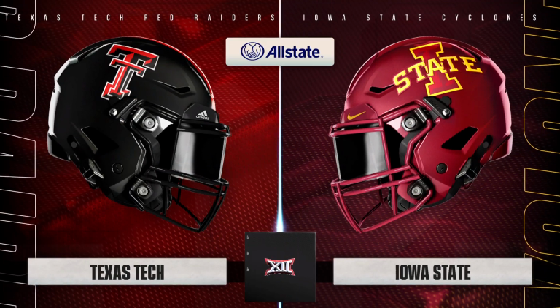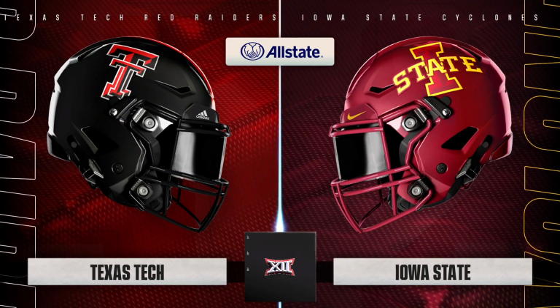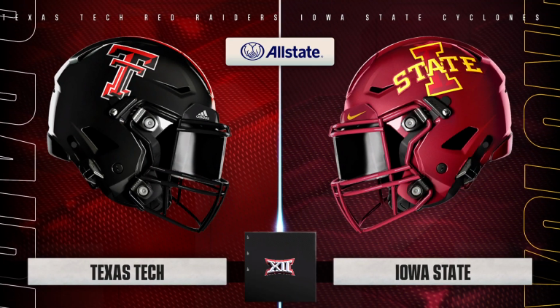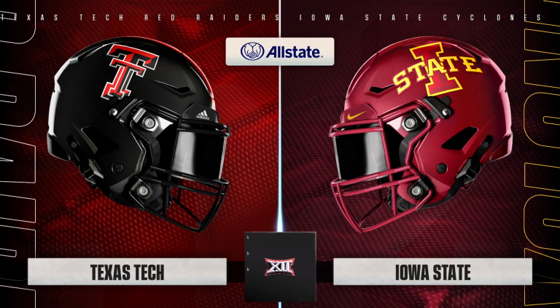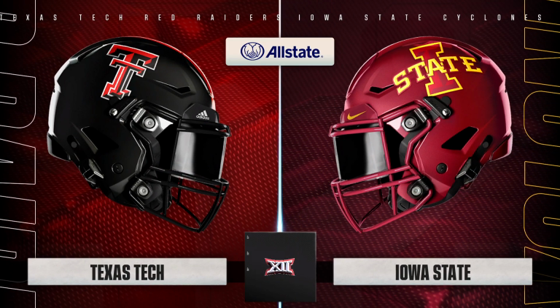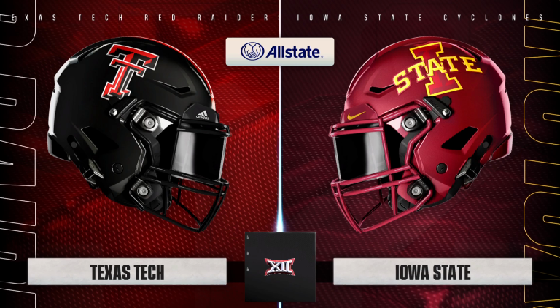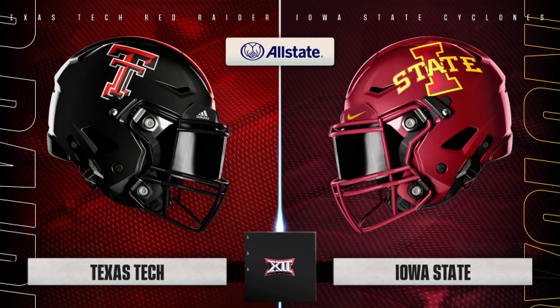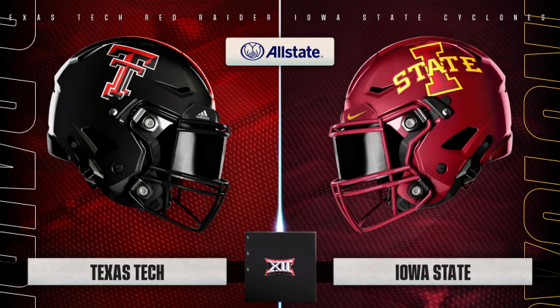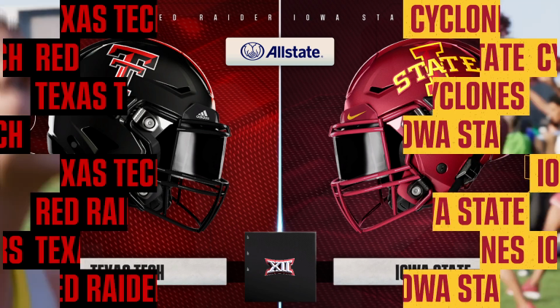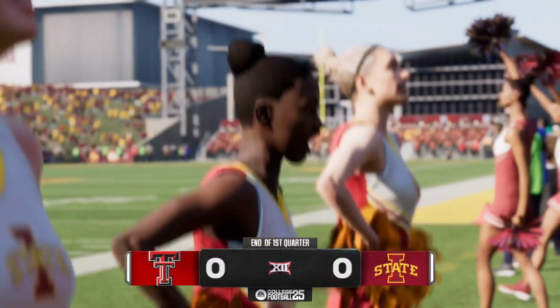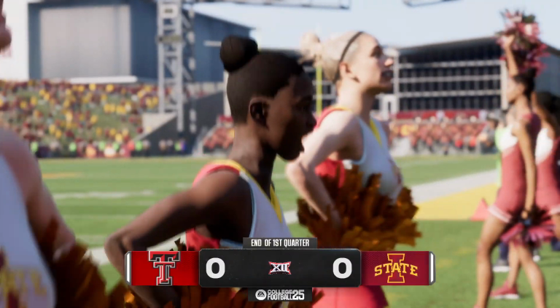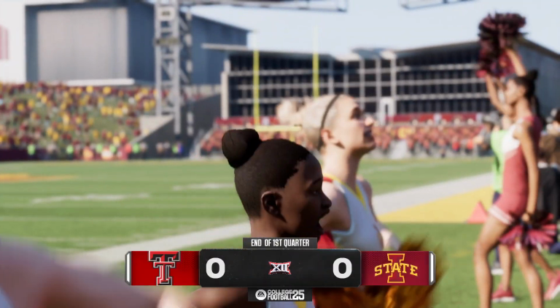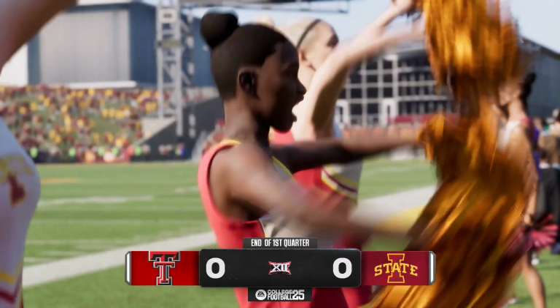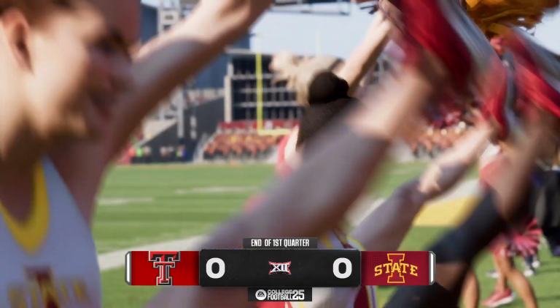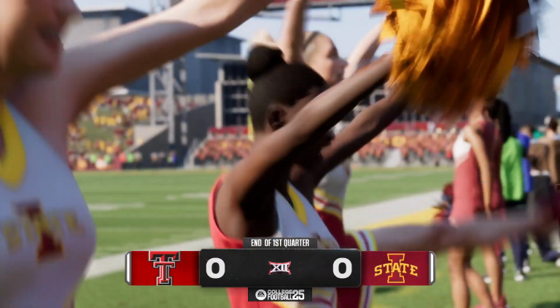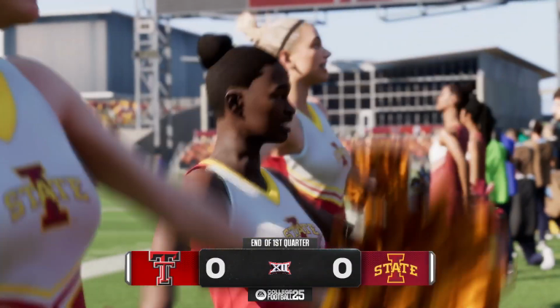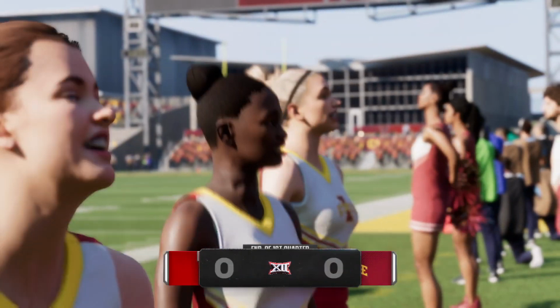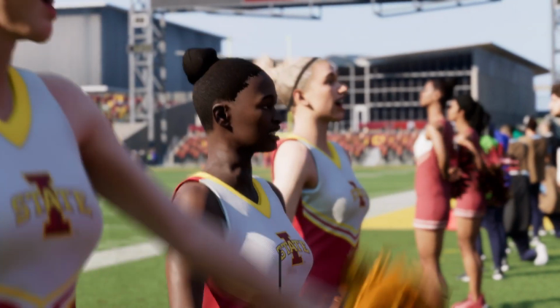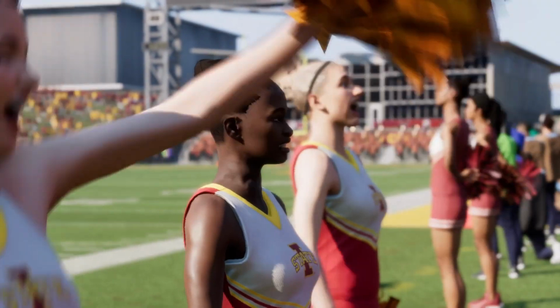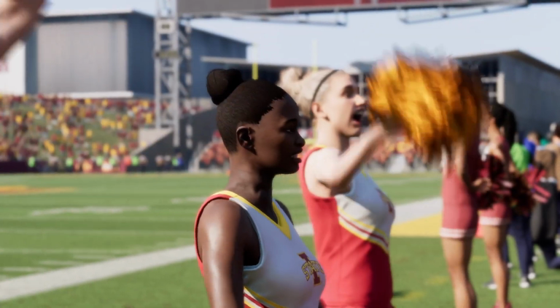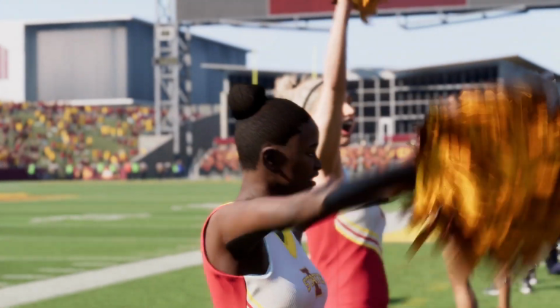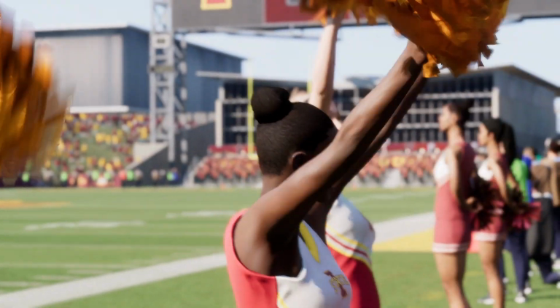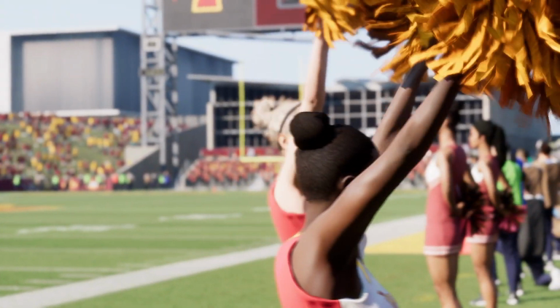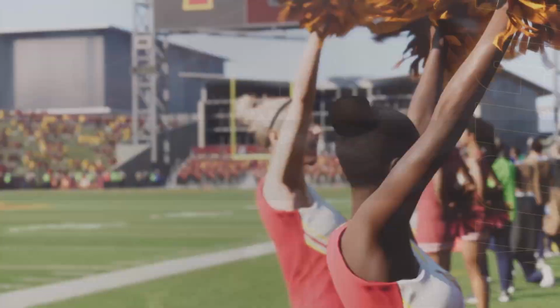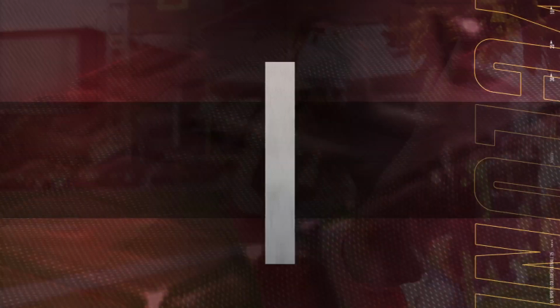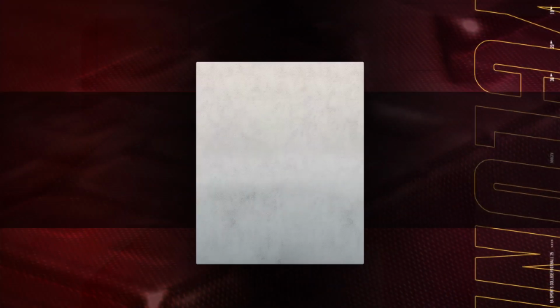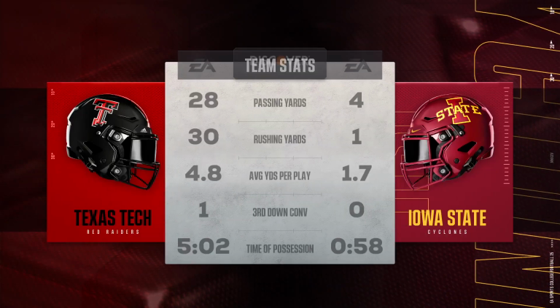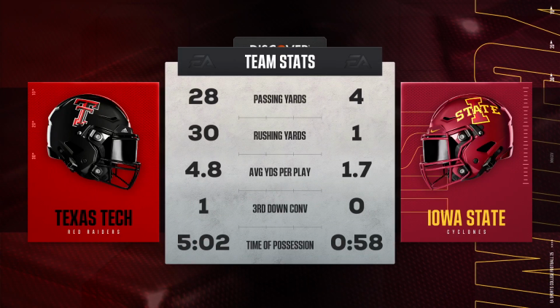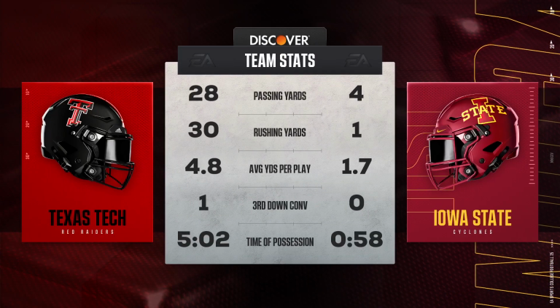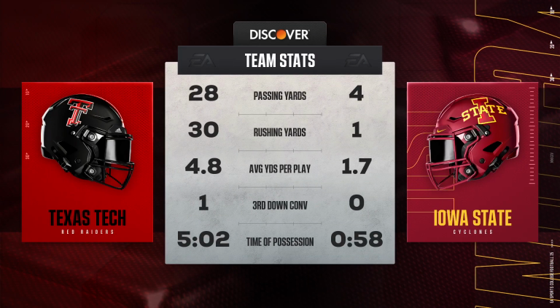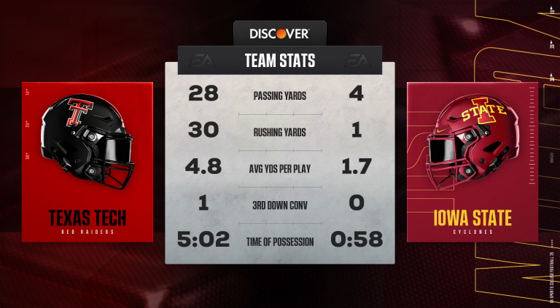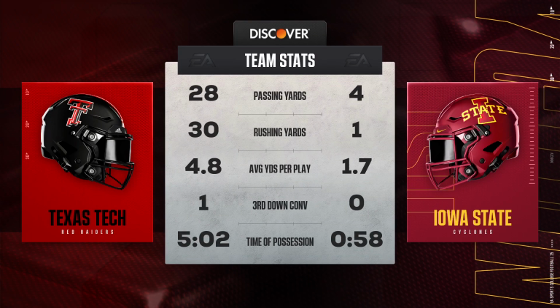We've reached the end of the first quarter, and it has been a defensive battle — the stats tell the tale so far.